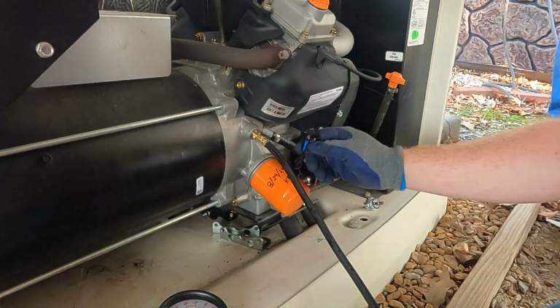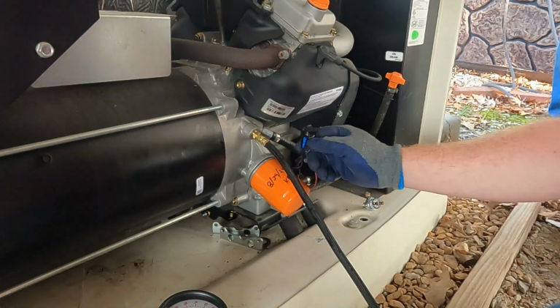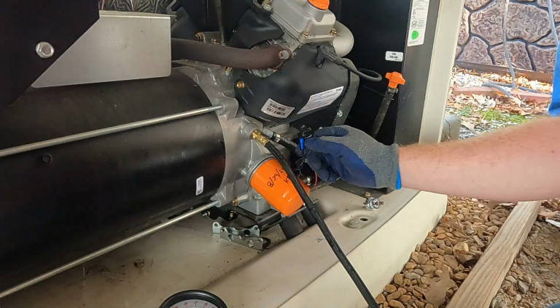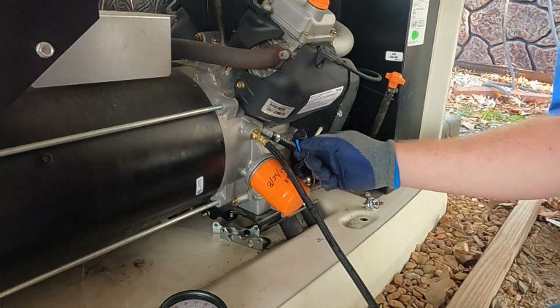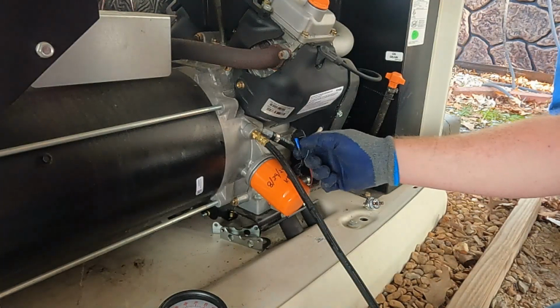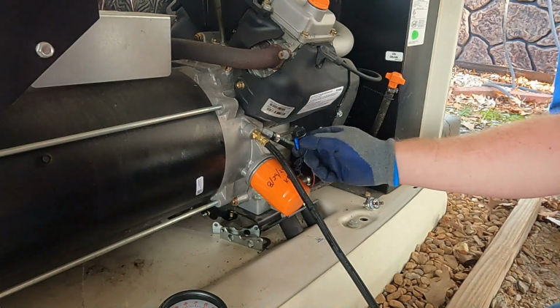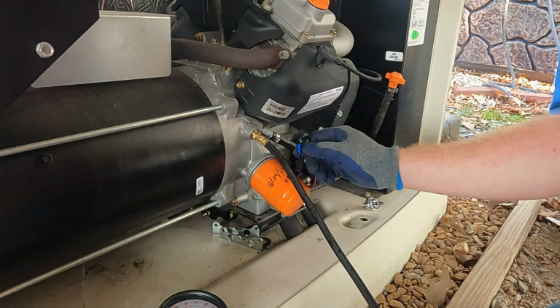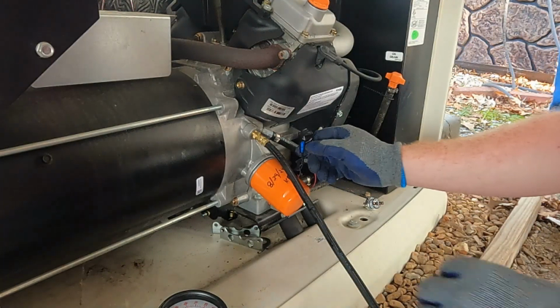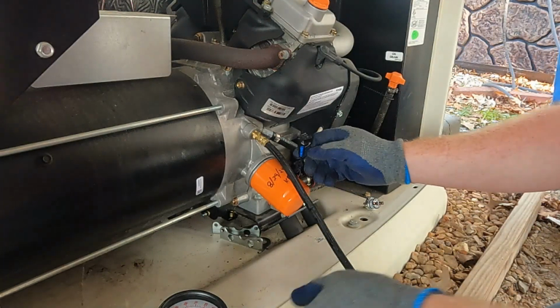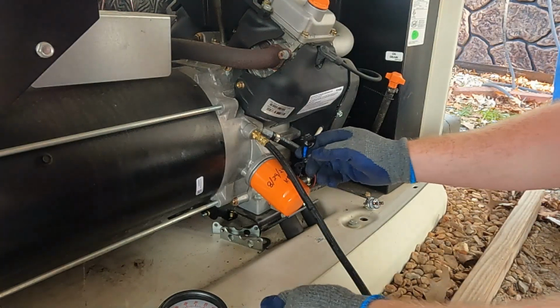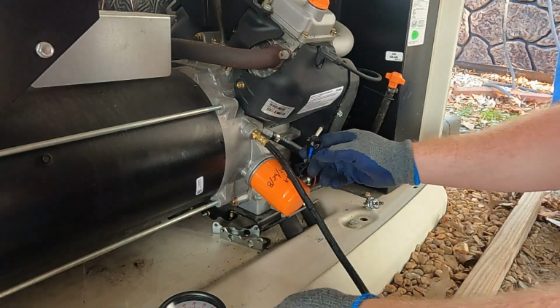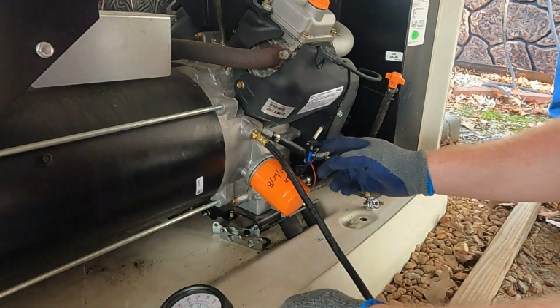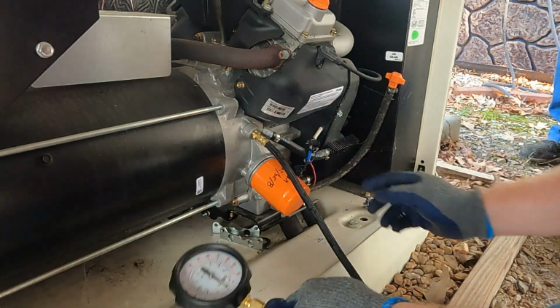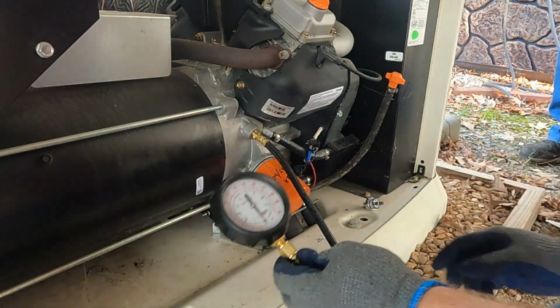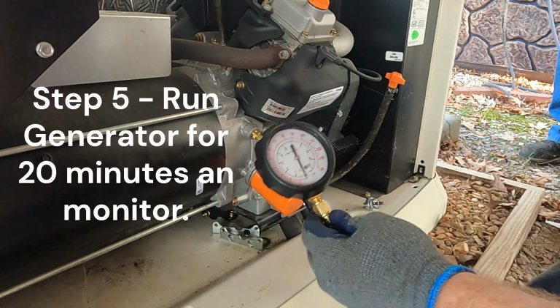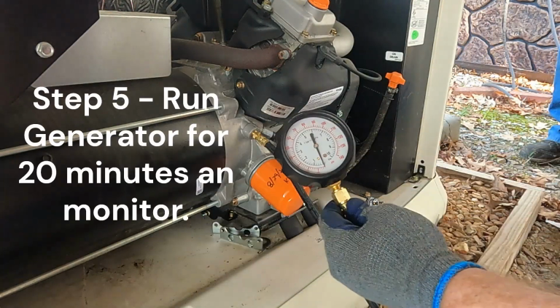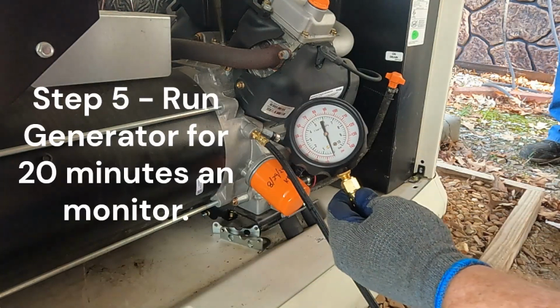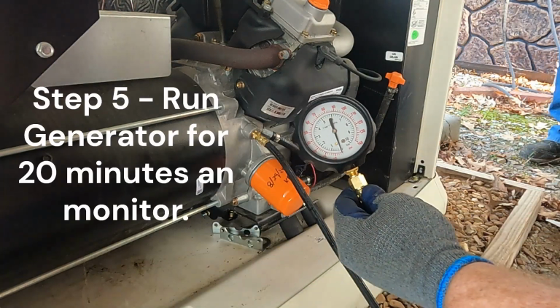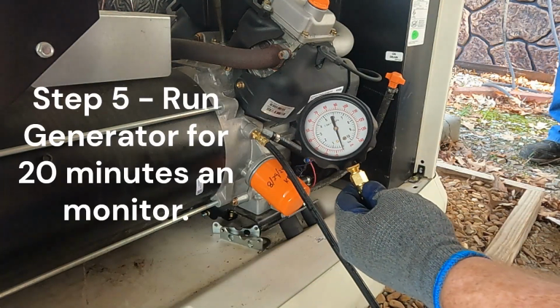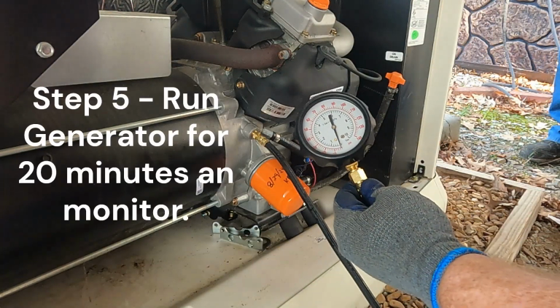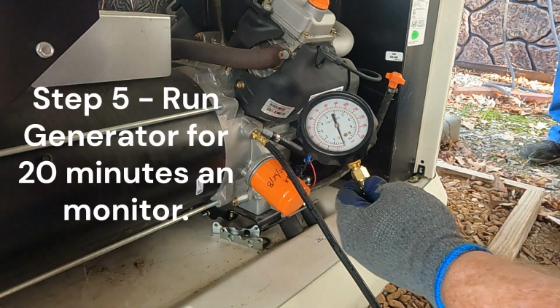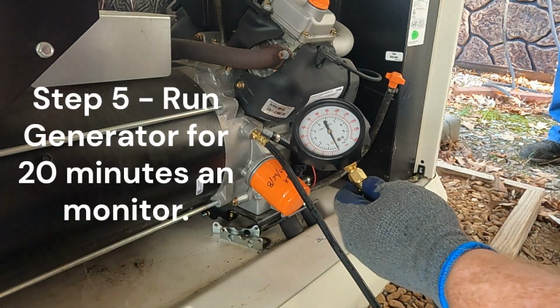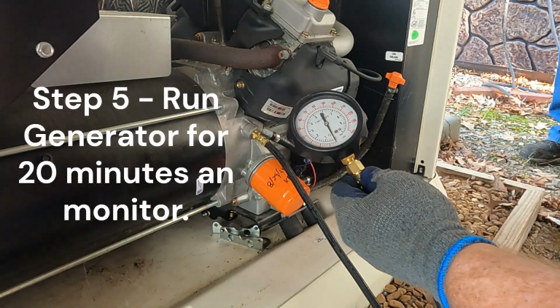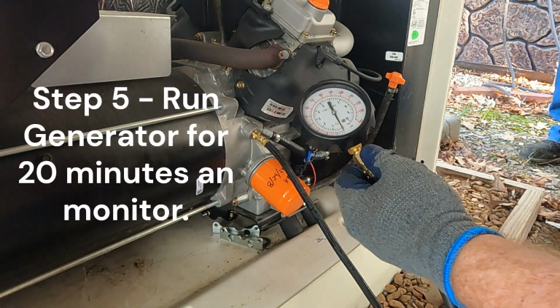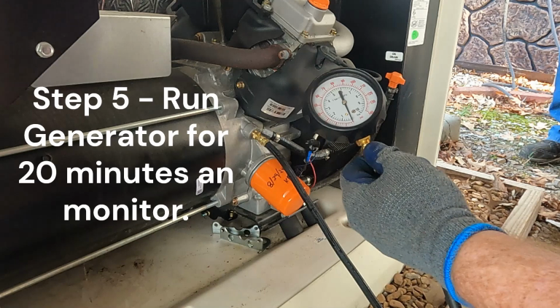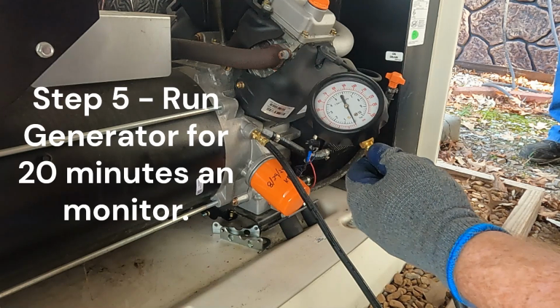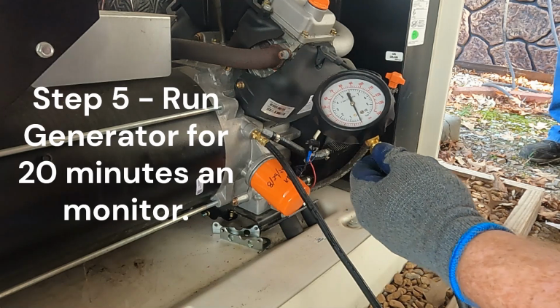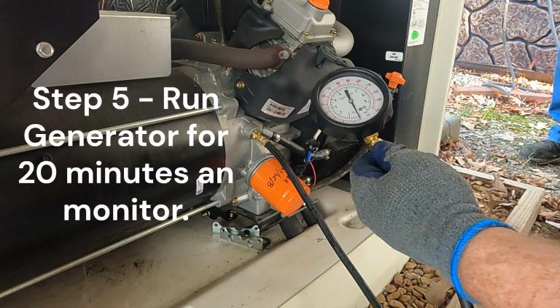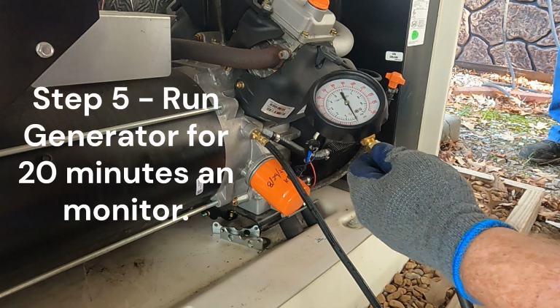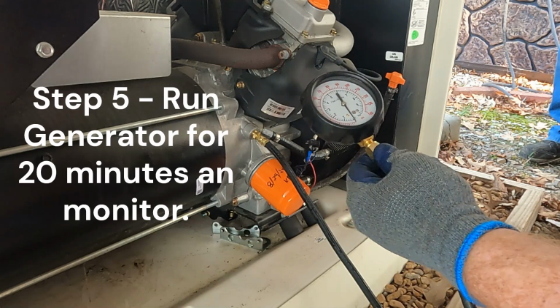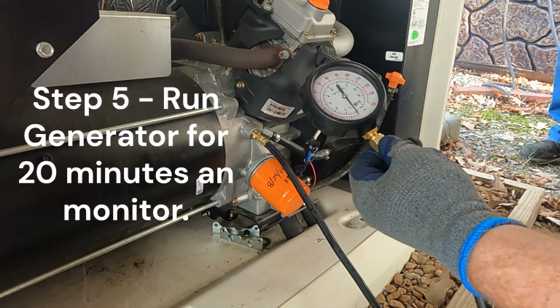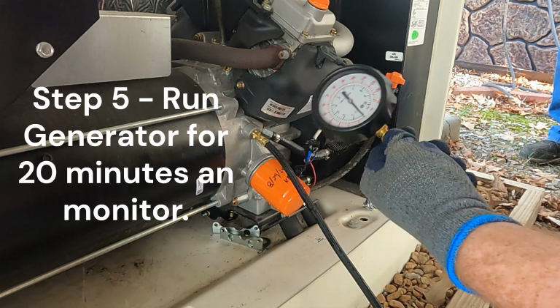Alright, we got the jumper on, we got our gauge on. Now we're going to go ahead and start it up.